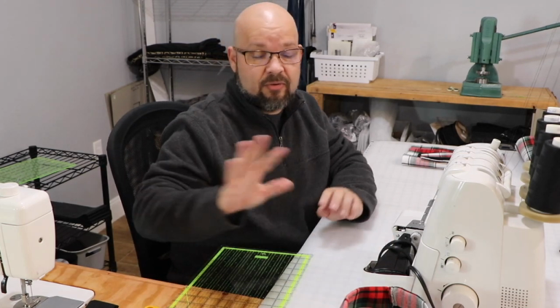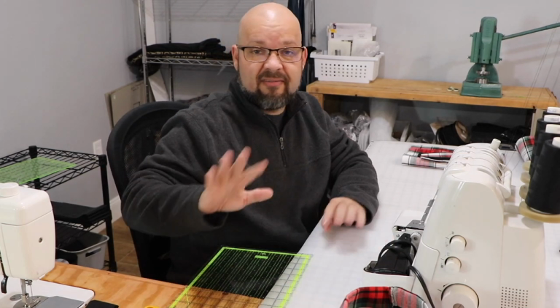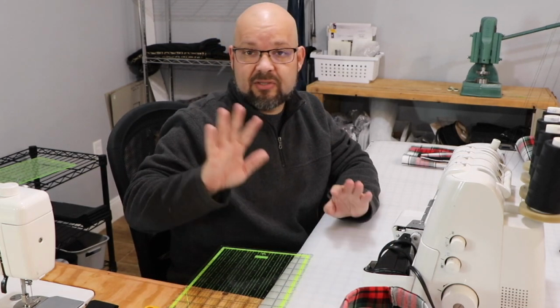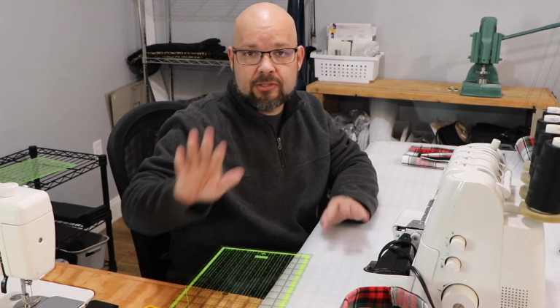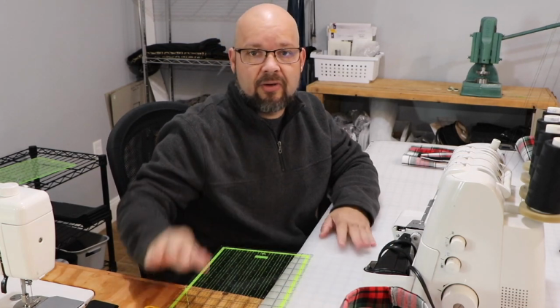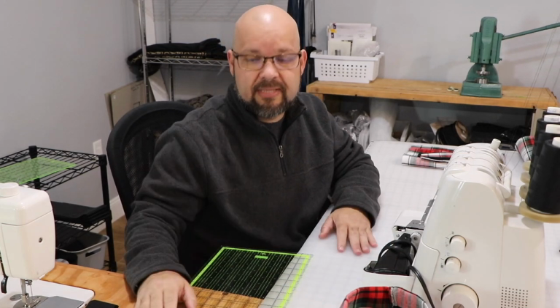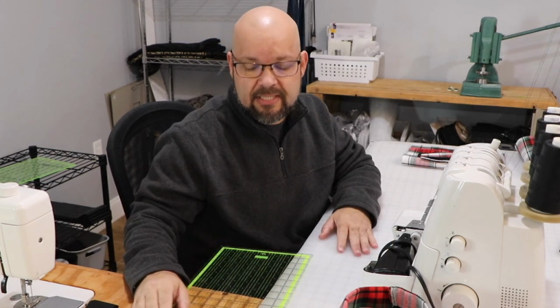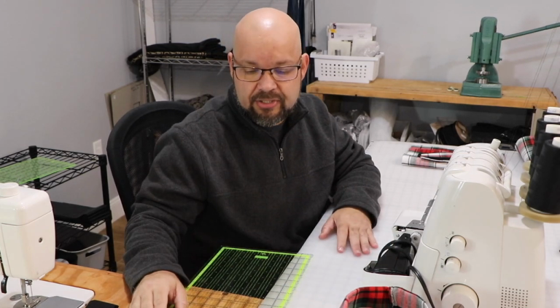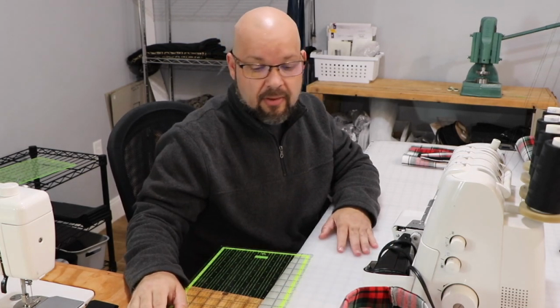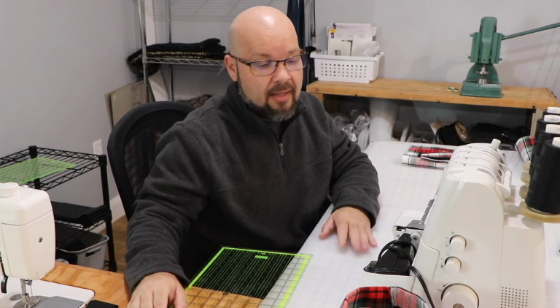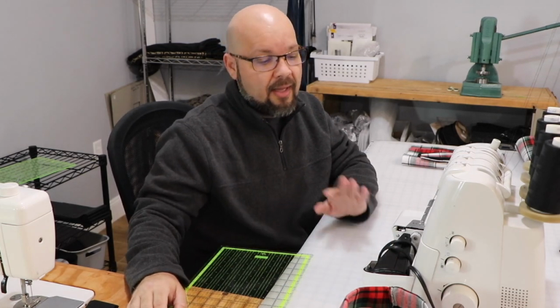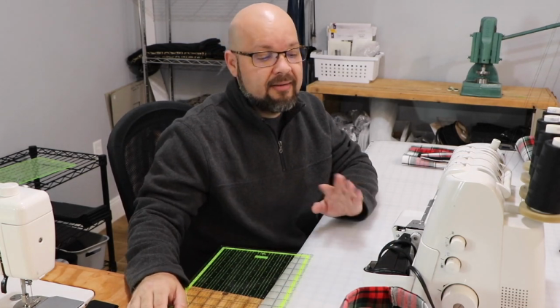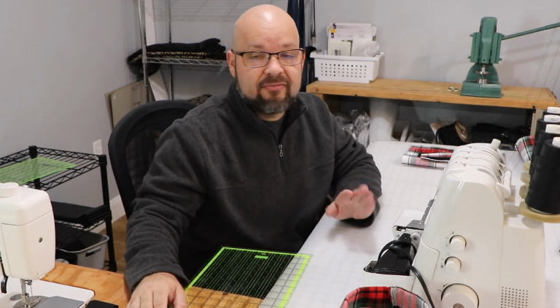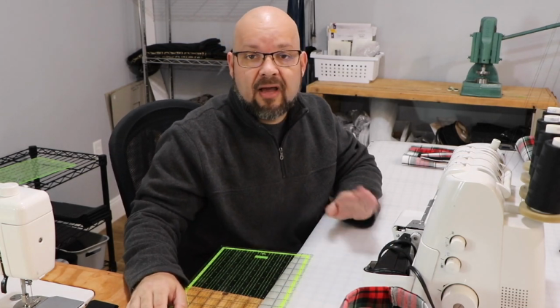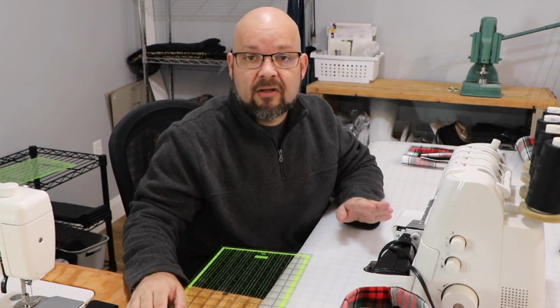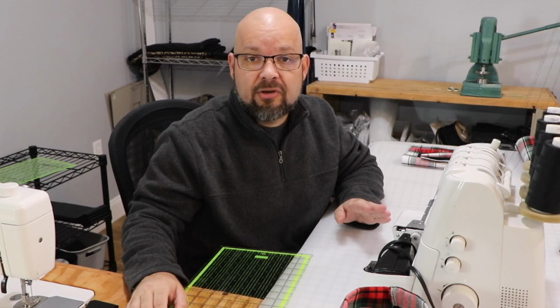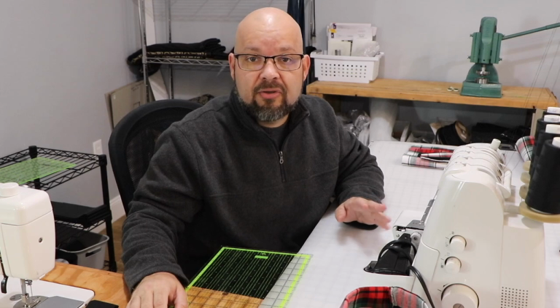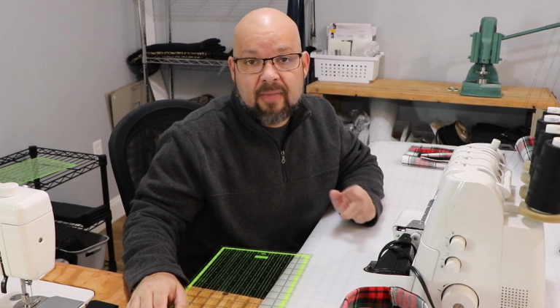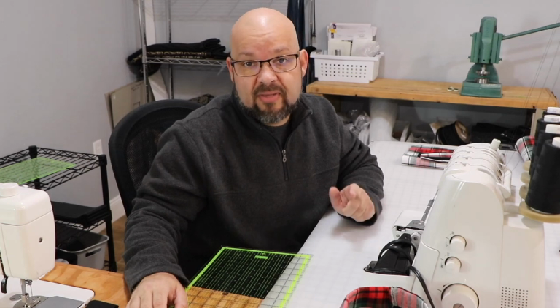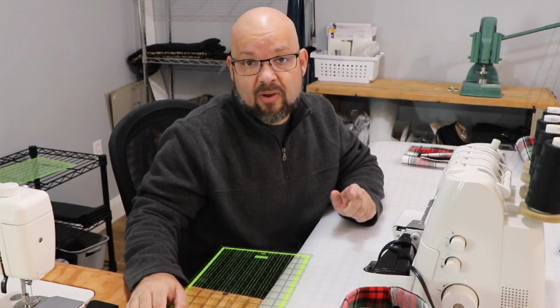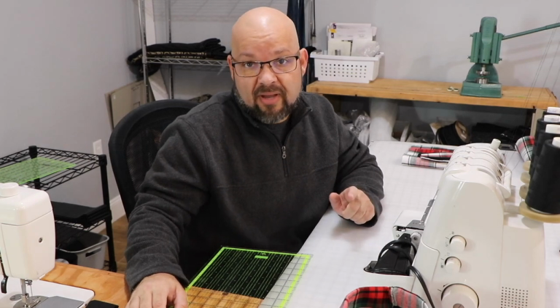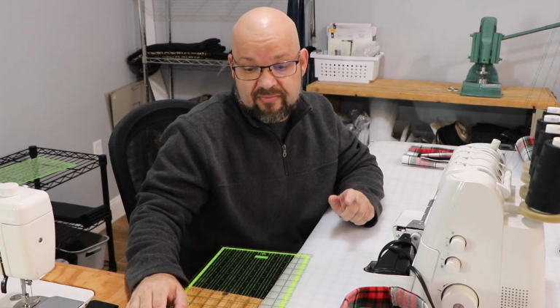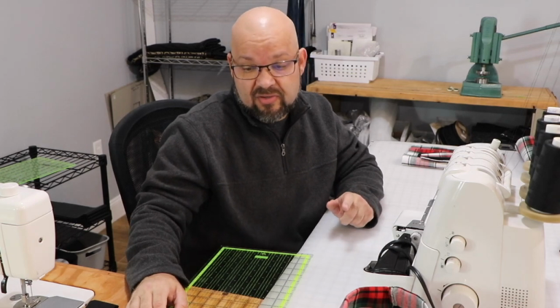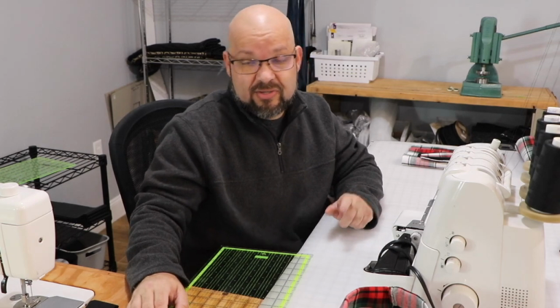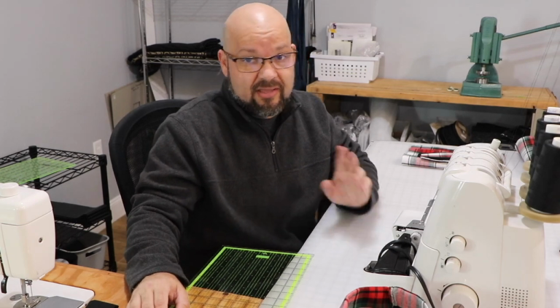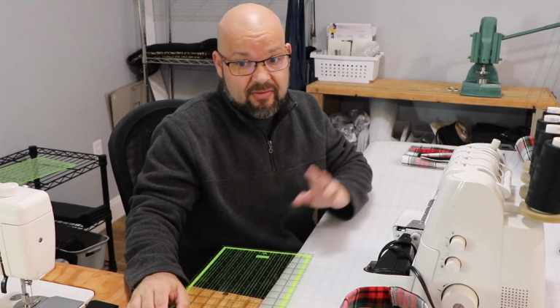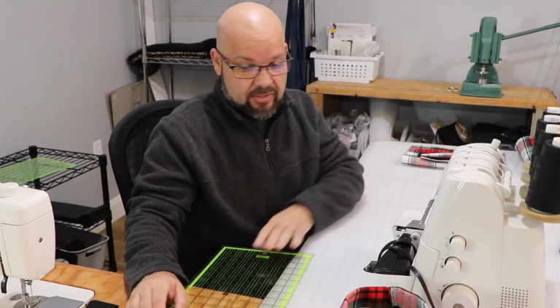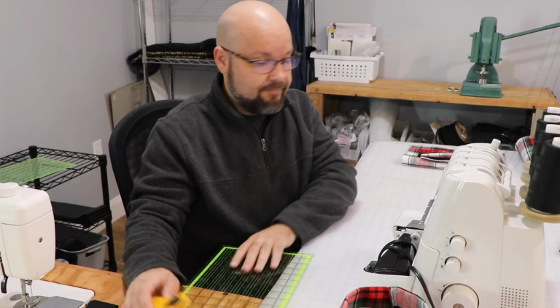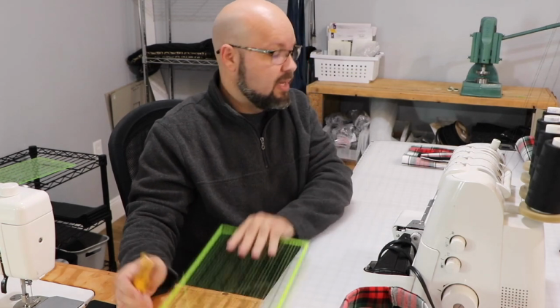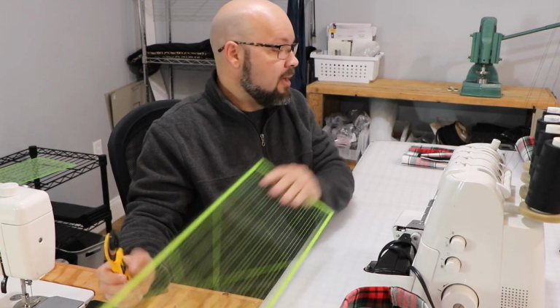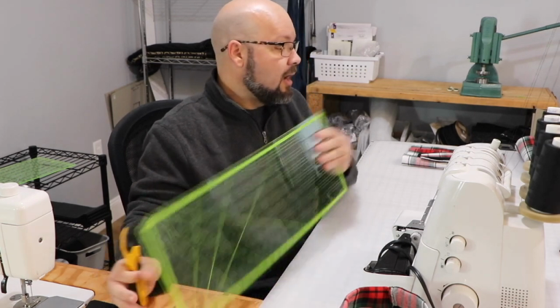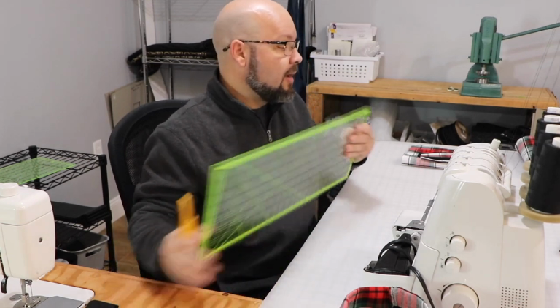I'm at this particular sewing table because we're going to use the serger for part of this. If you have a serger, great — I'm going to teach you. And if not, I'll show you and maybe you'll want to buy a serger in the future.